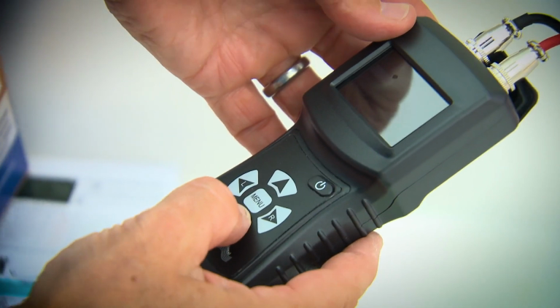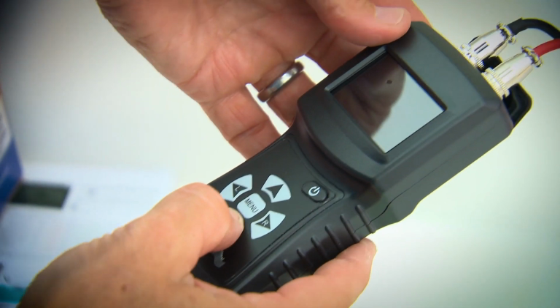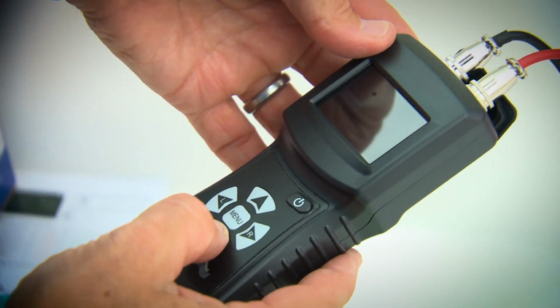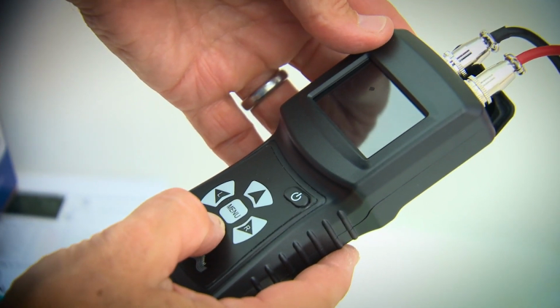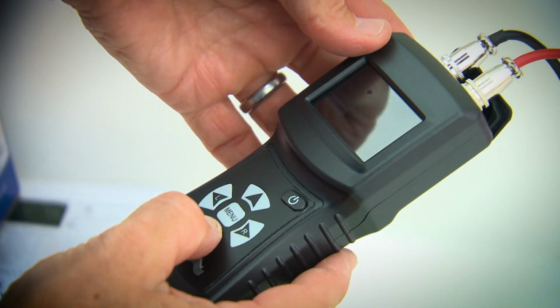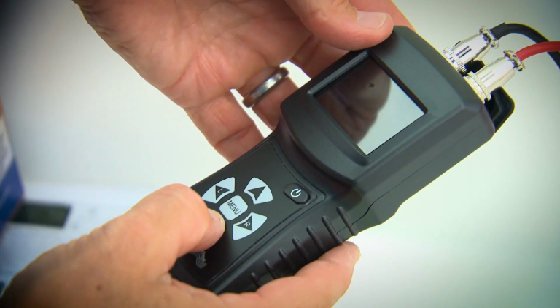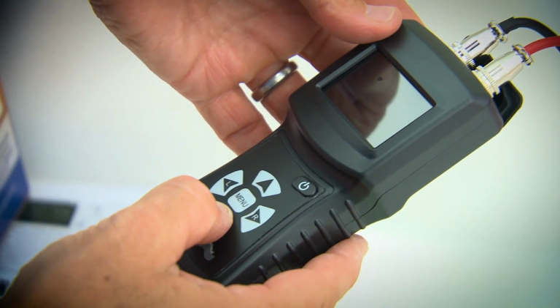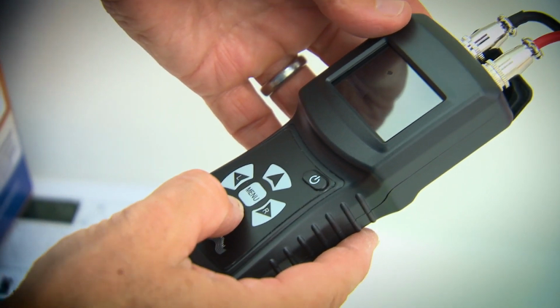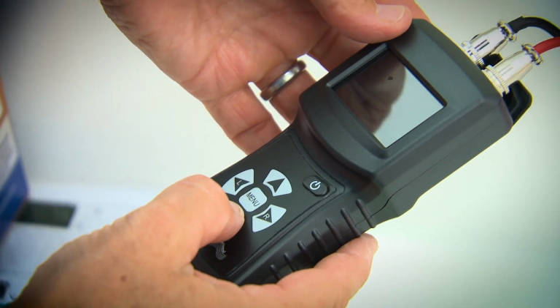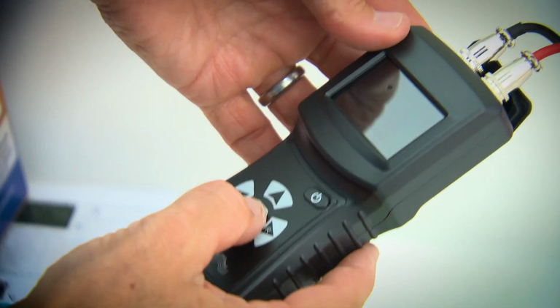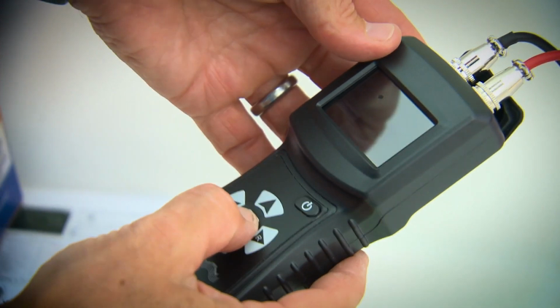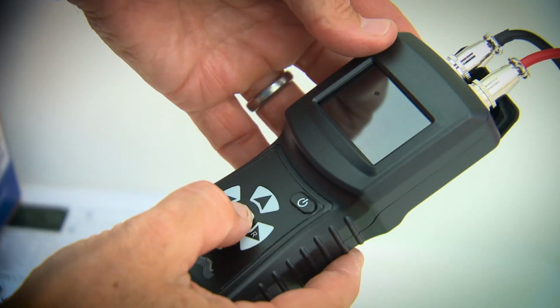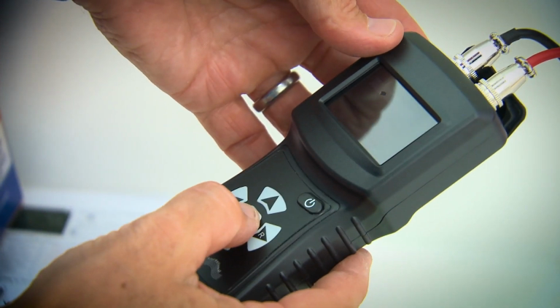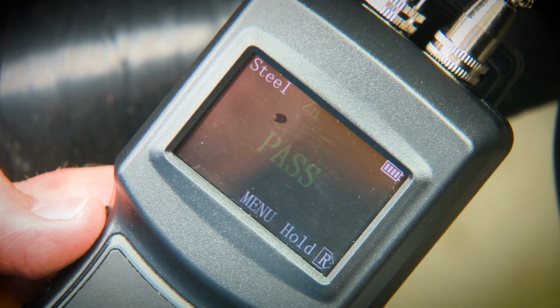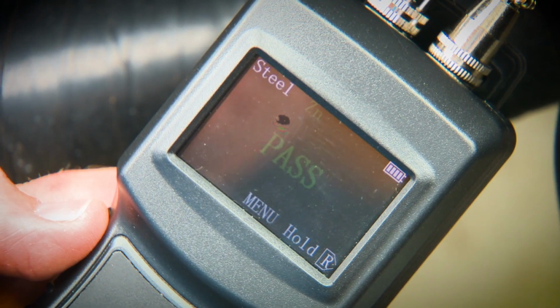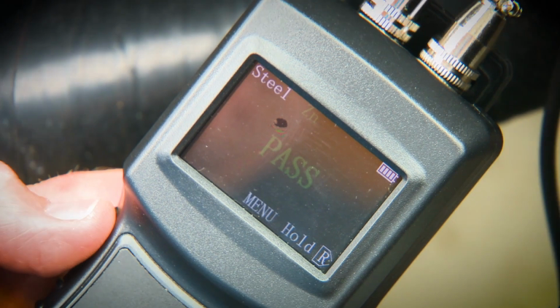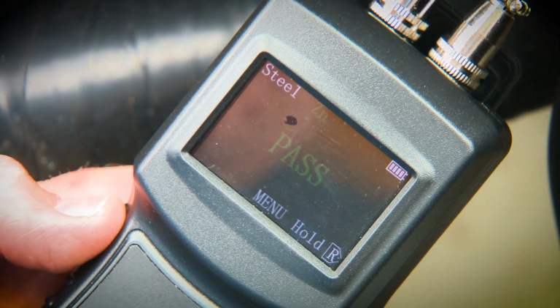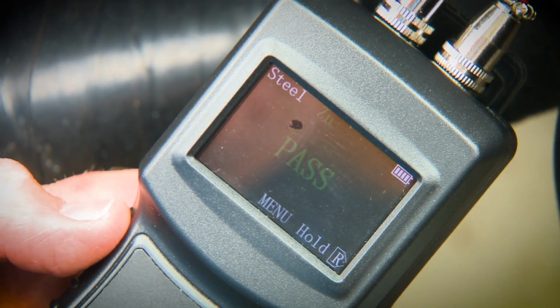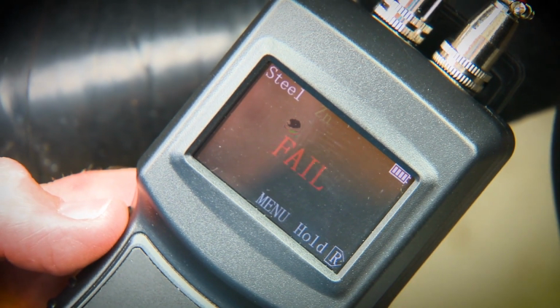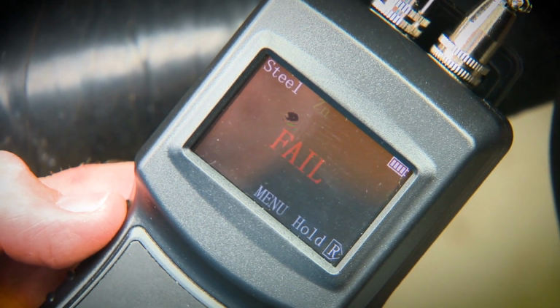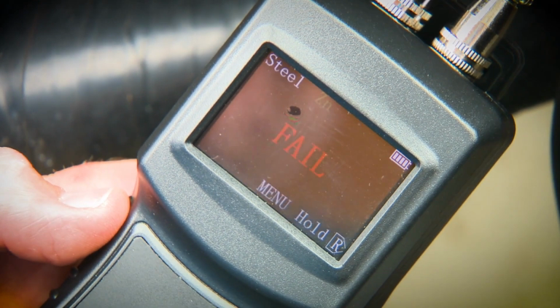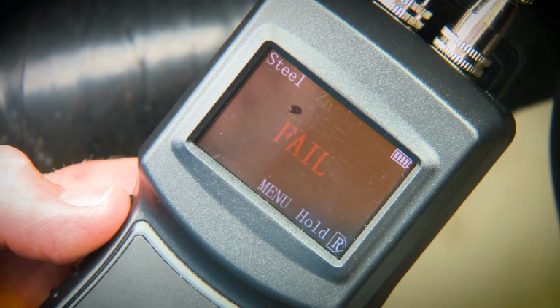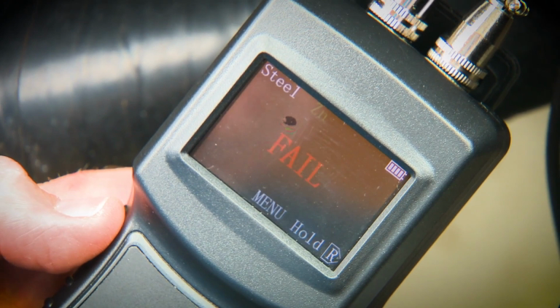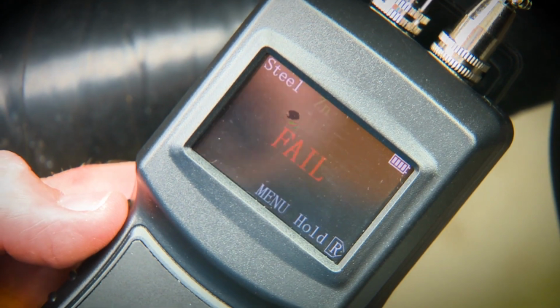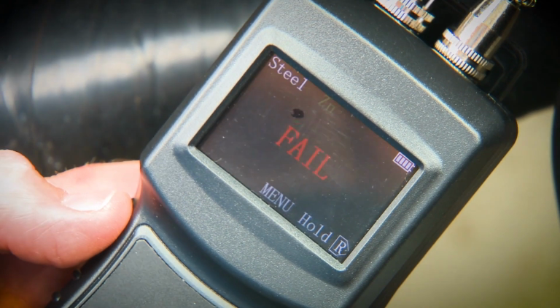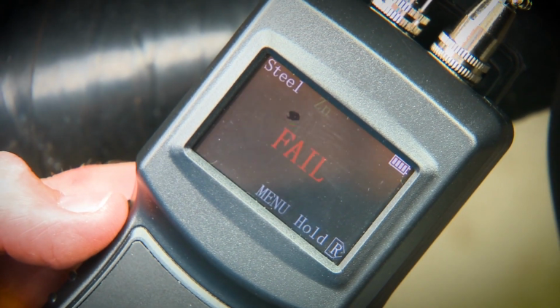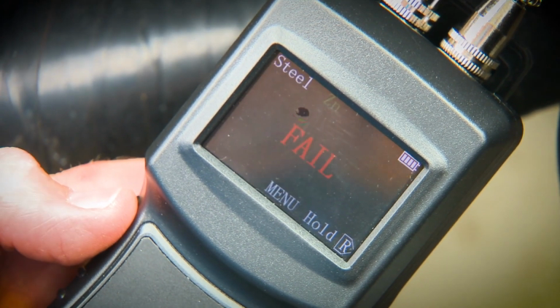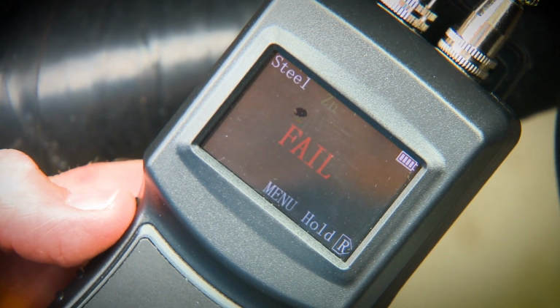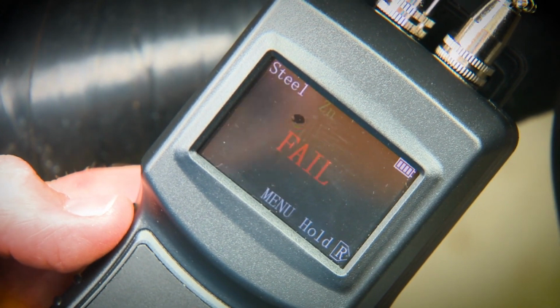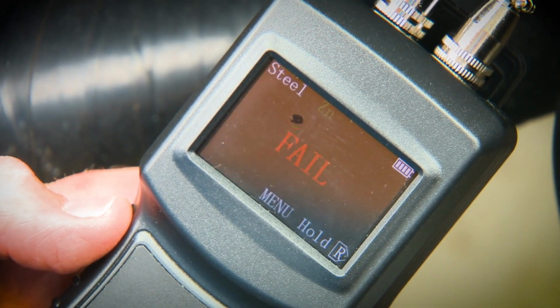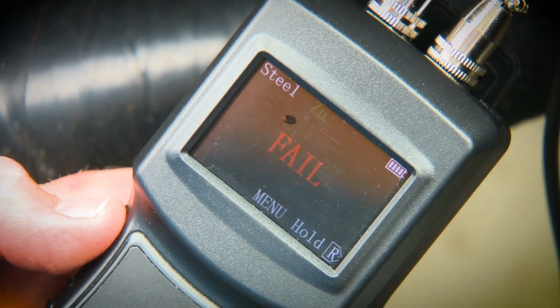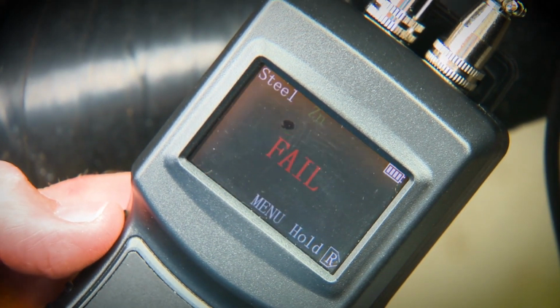Readings are color coded, making it very easy to use. Green for a pass, red for a fail, and yellow for over protection.